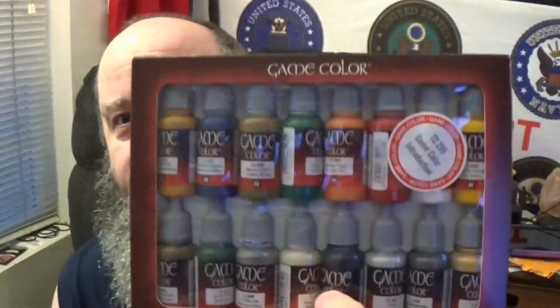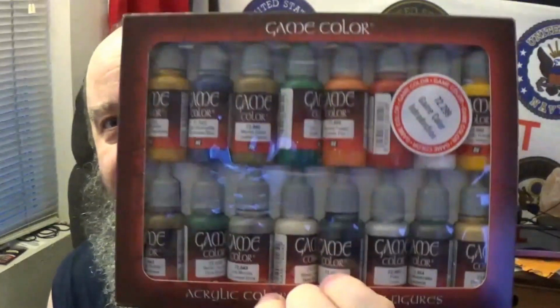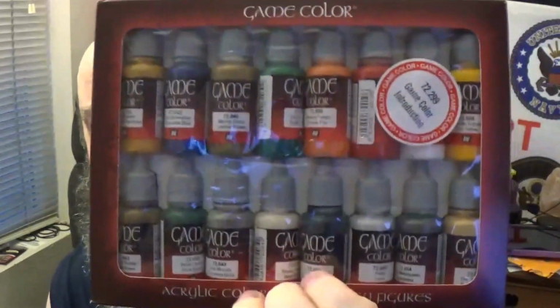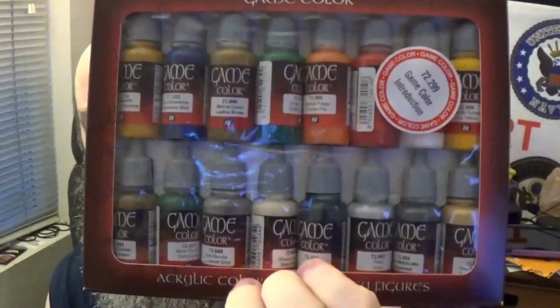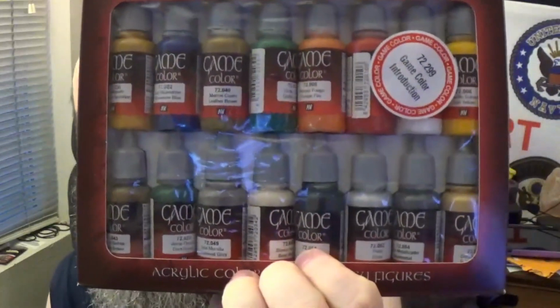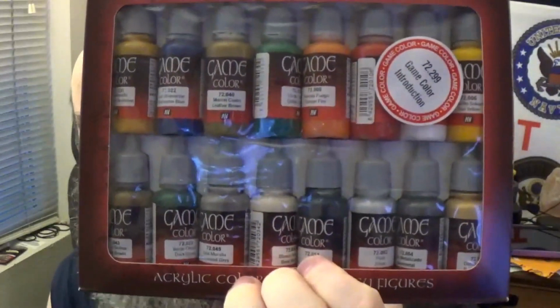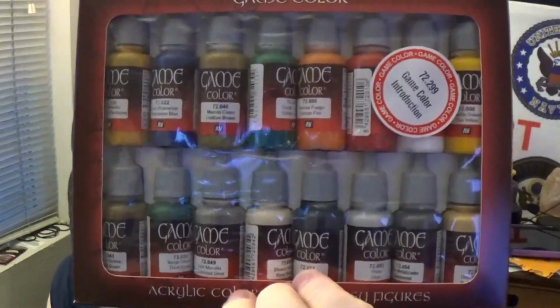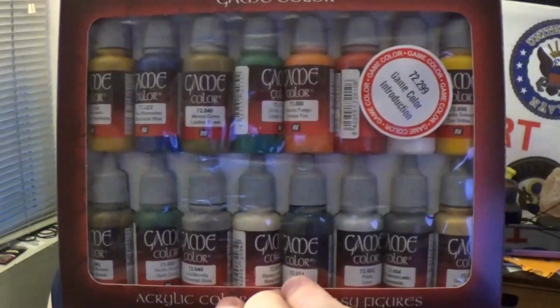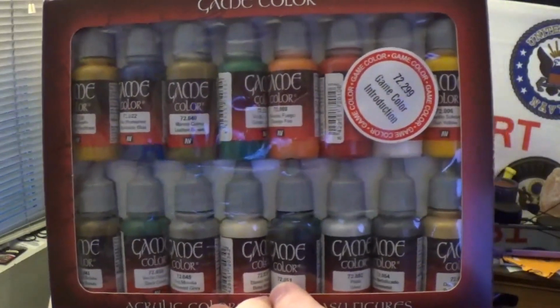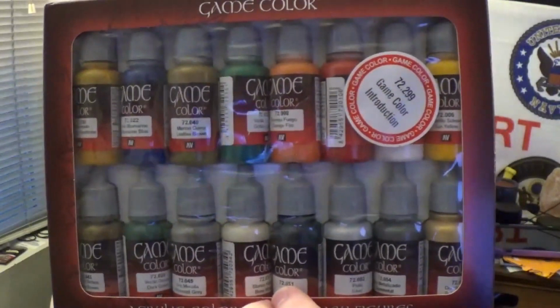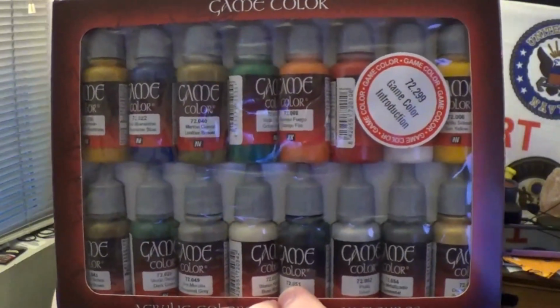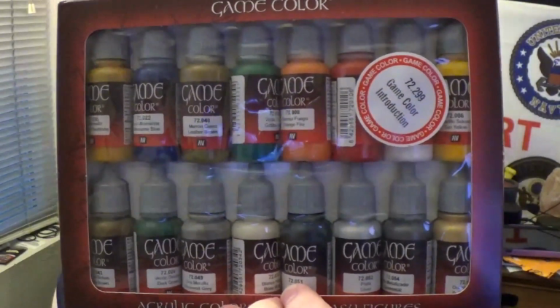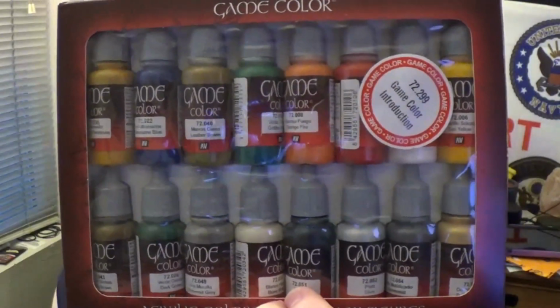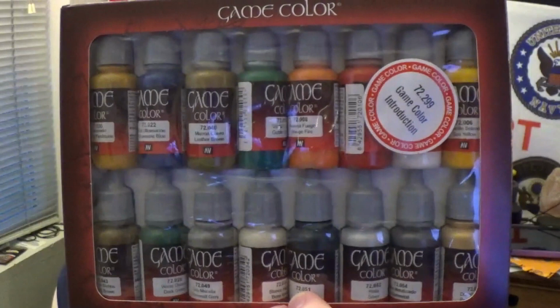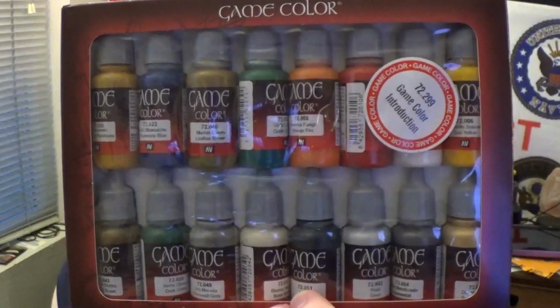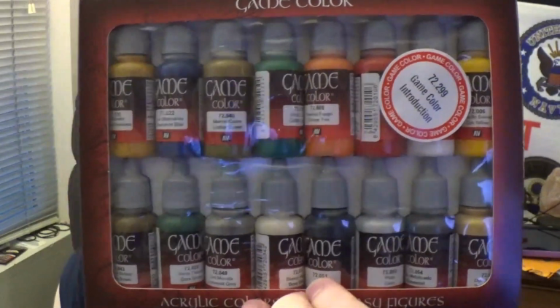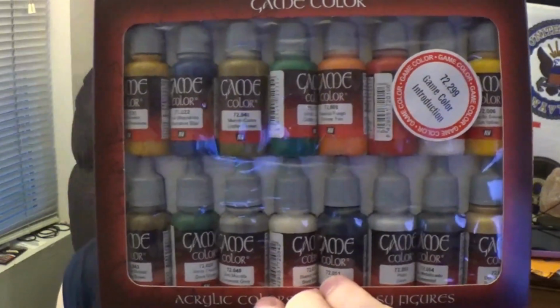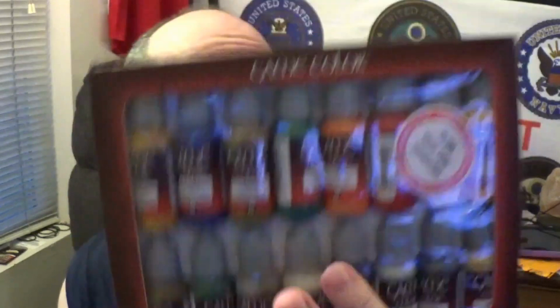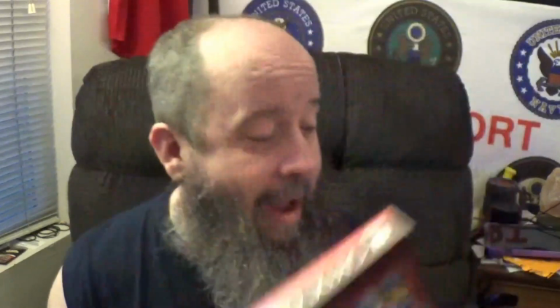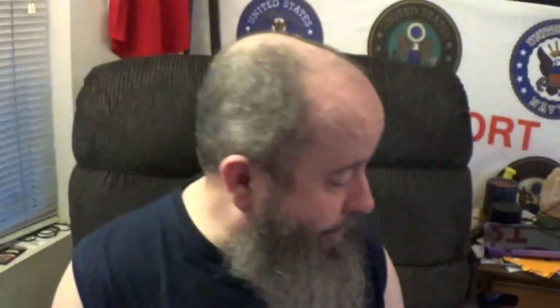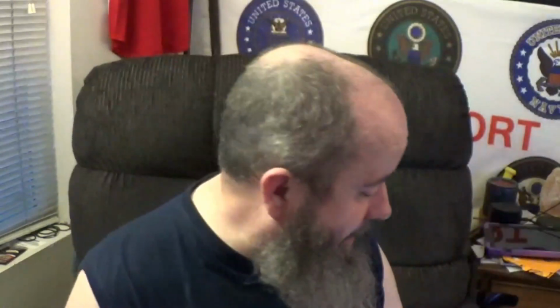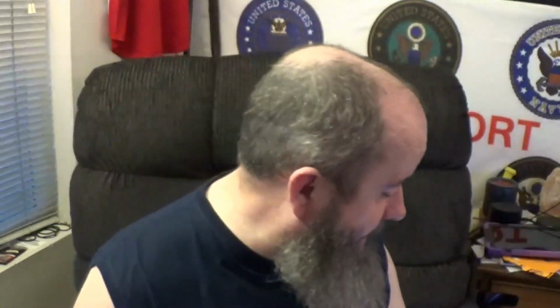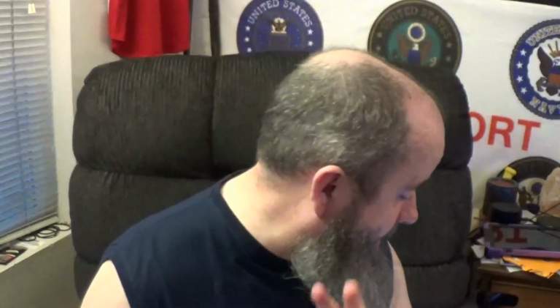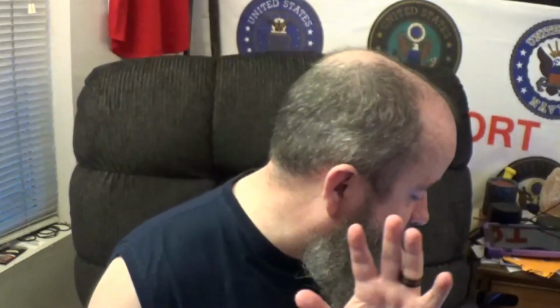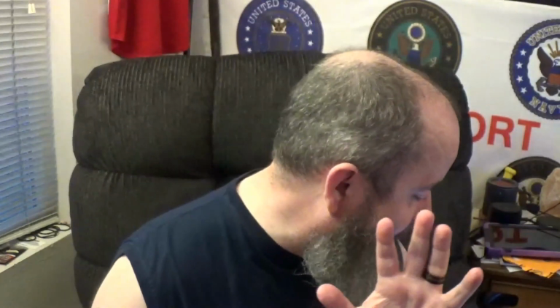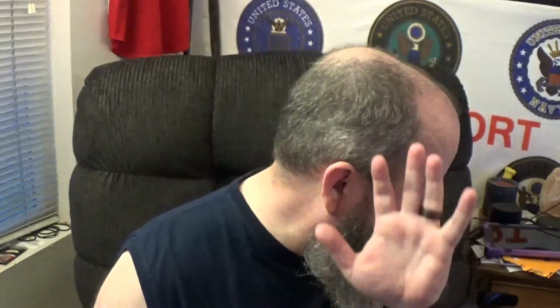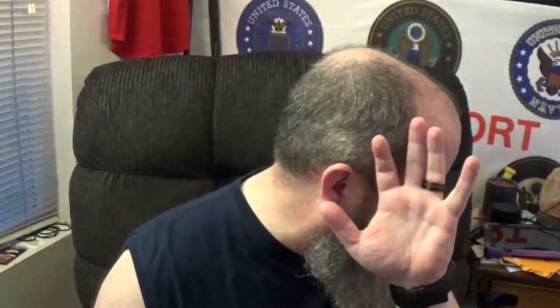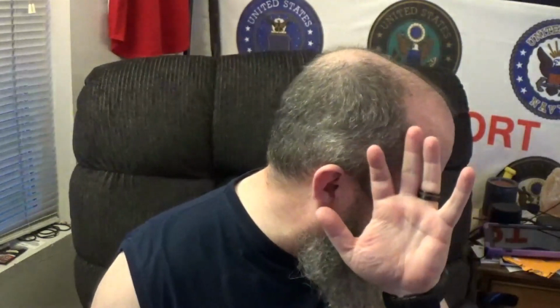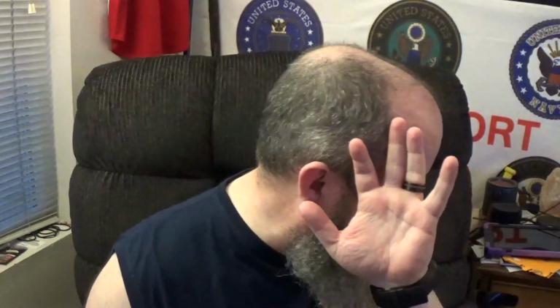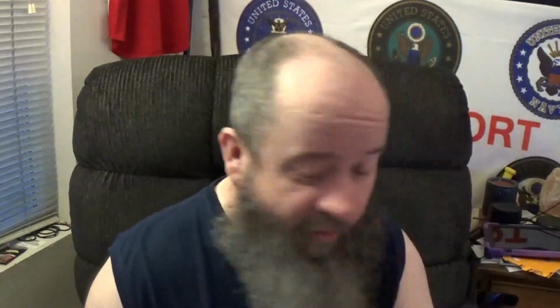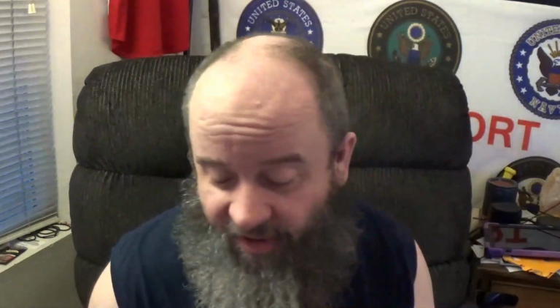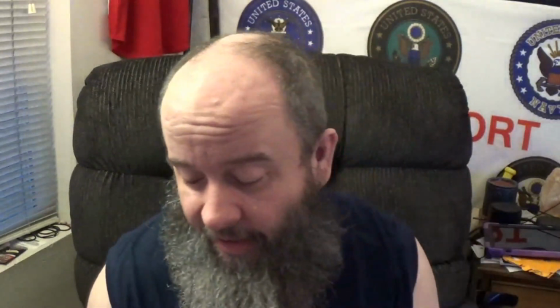Again, the Vallejo Game Color multipack — holy crap, there are 16 colors in here.